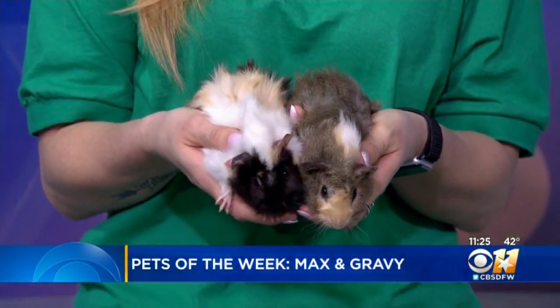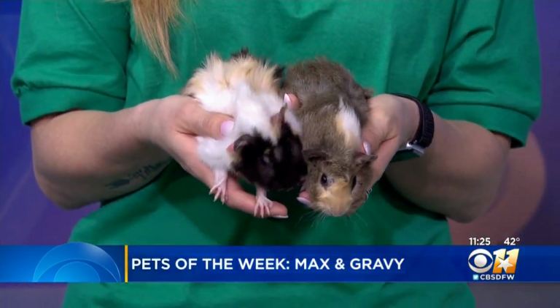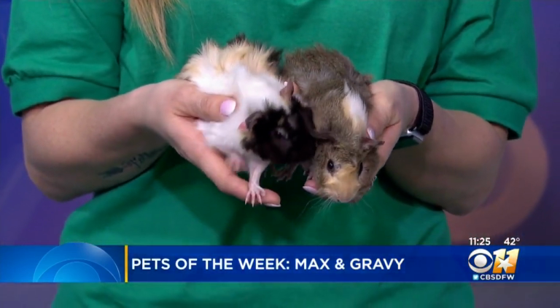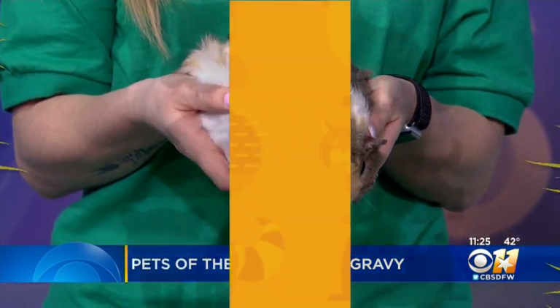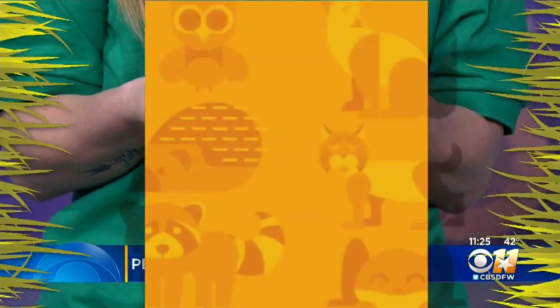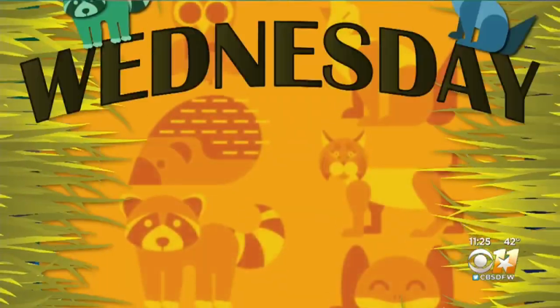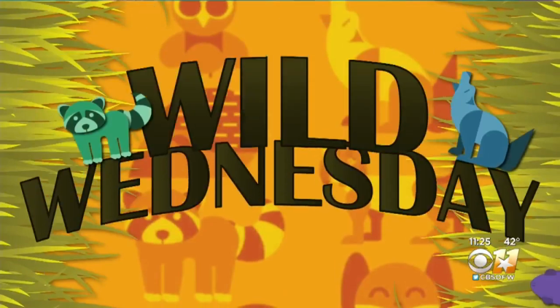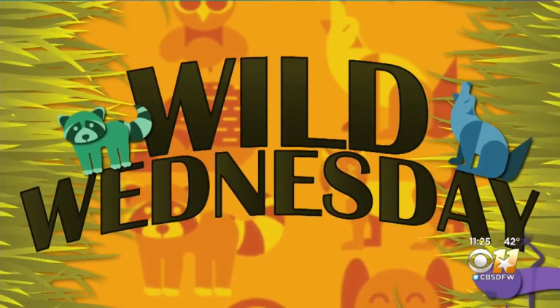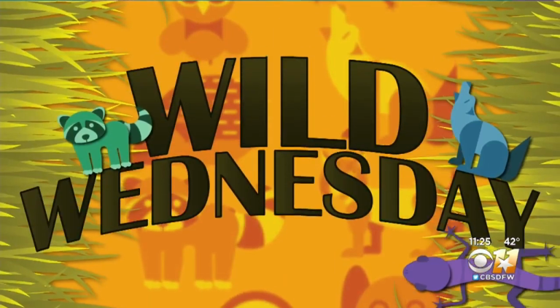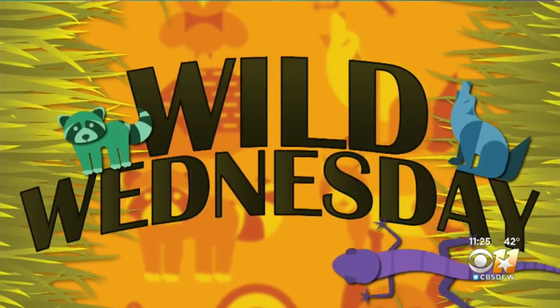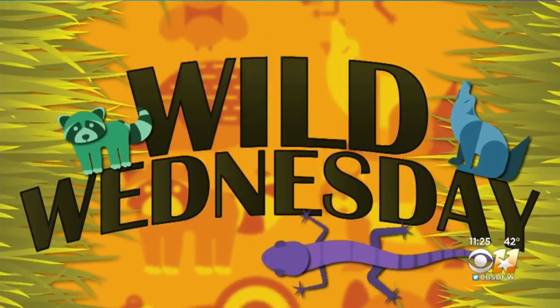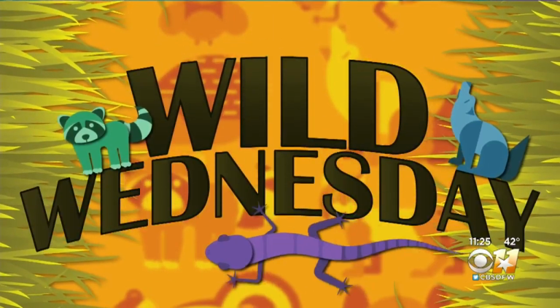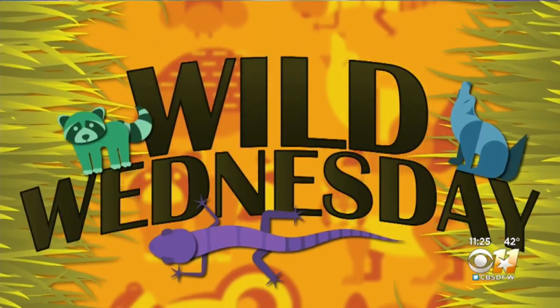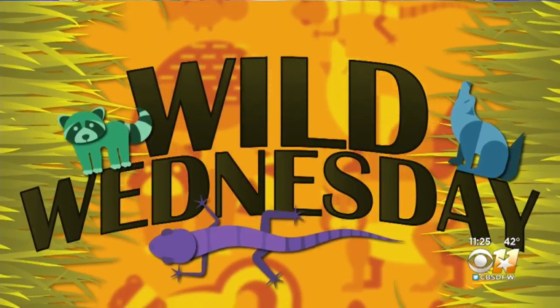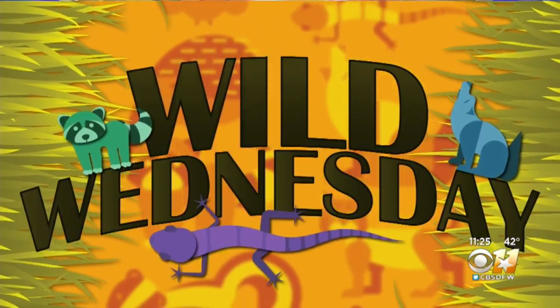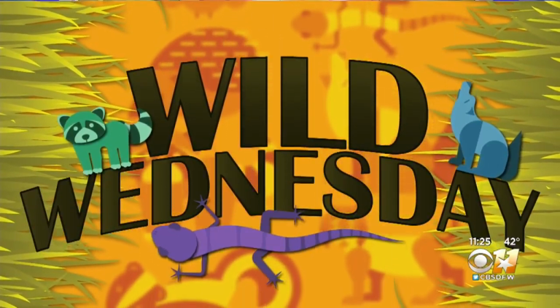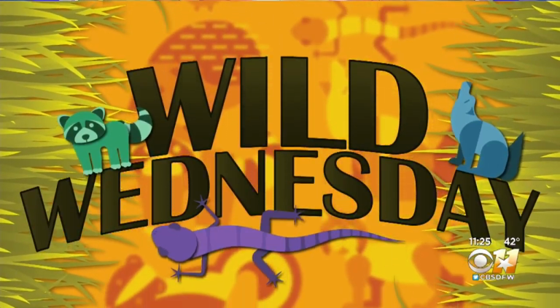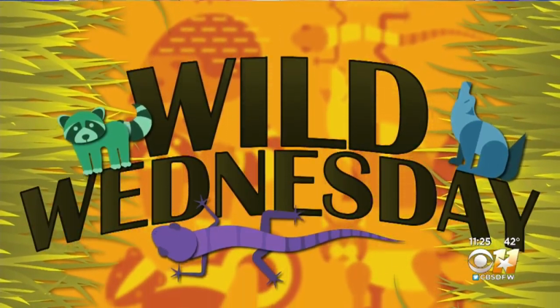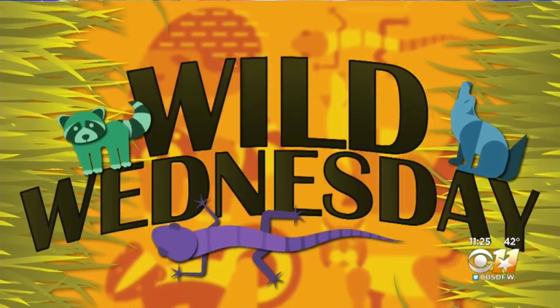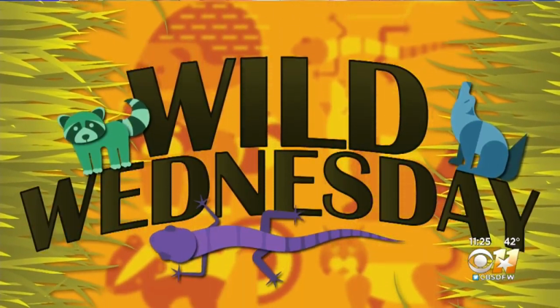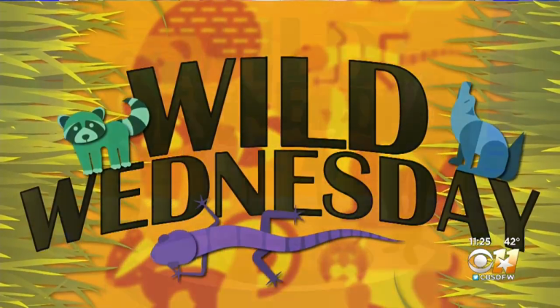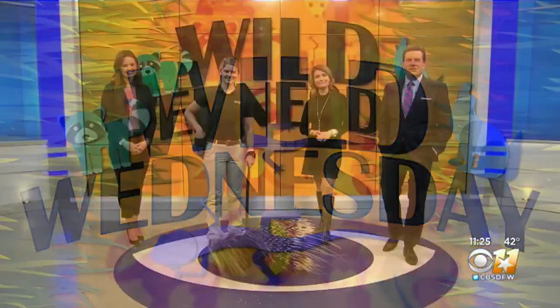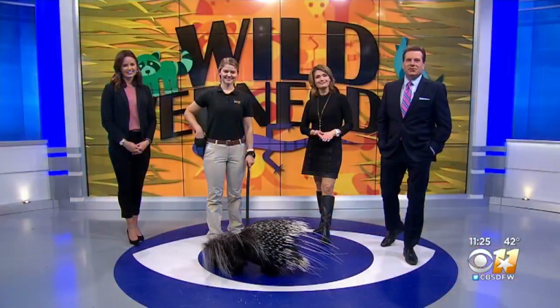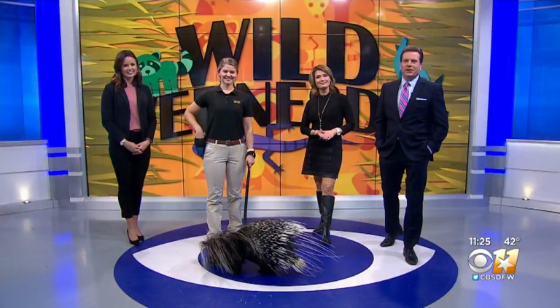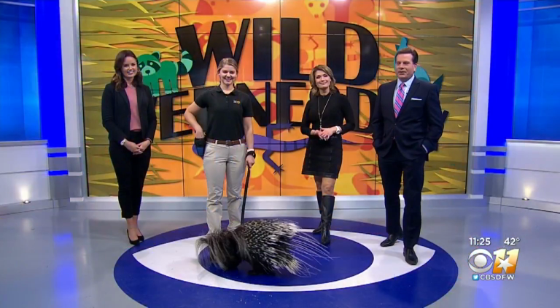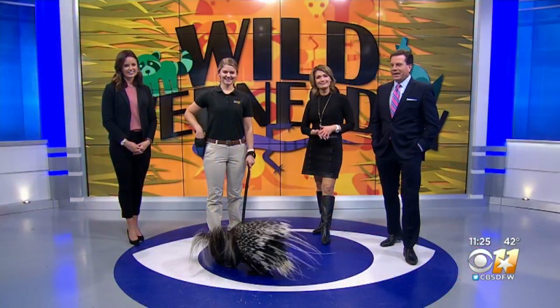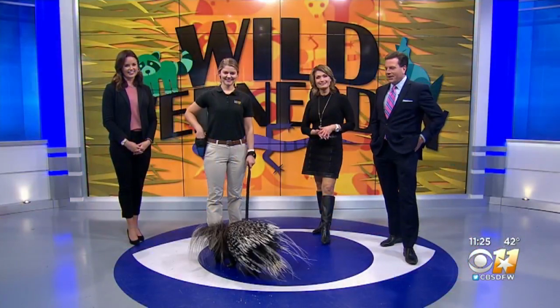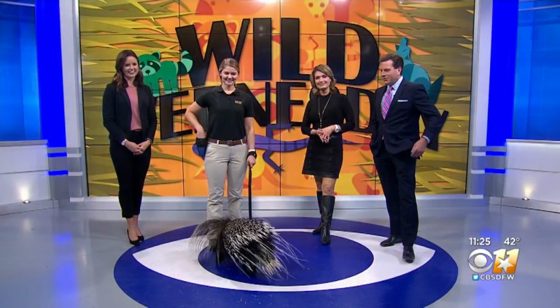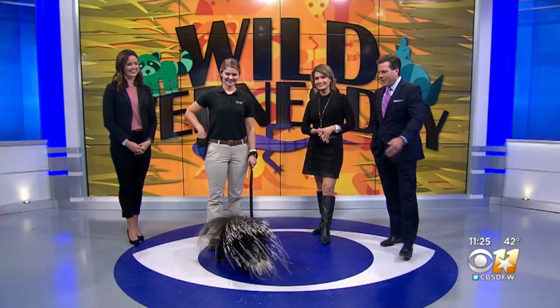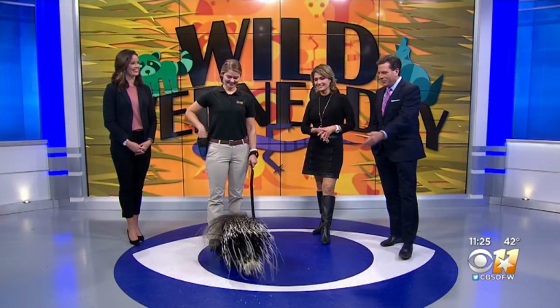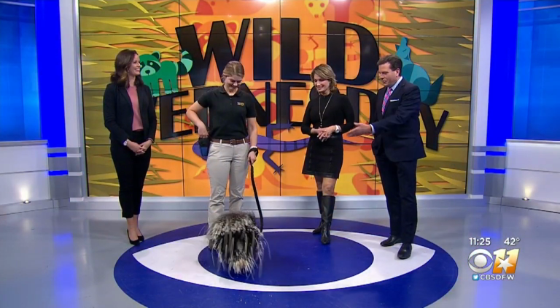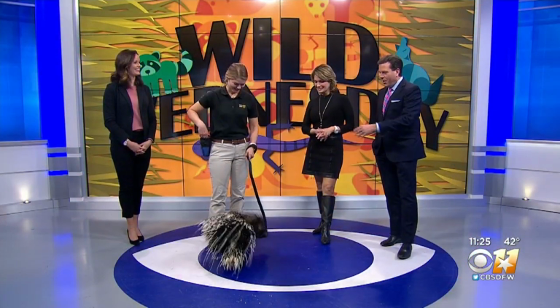All right, speaking of animals, it is Wild Wednesday. Ryan with the Dallas Zoo joins us in studio today. Tell us about who you brought.